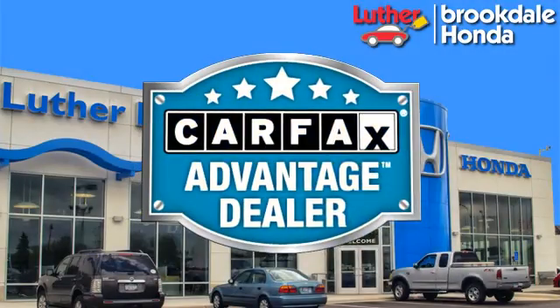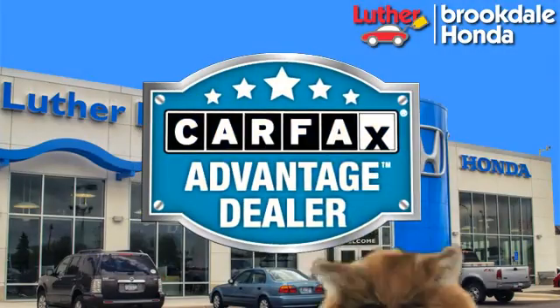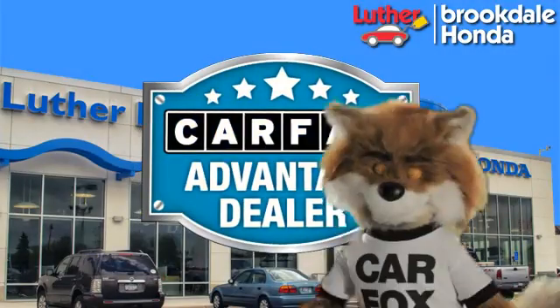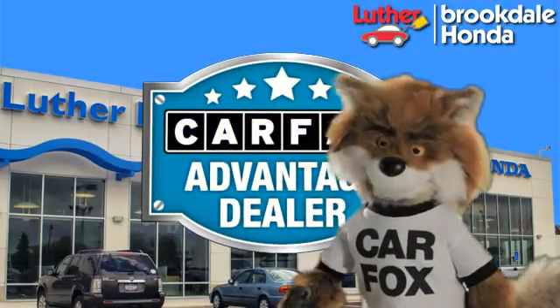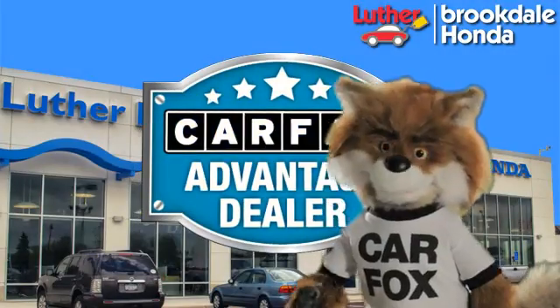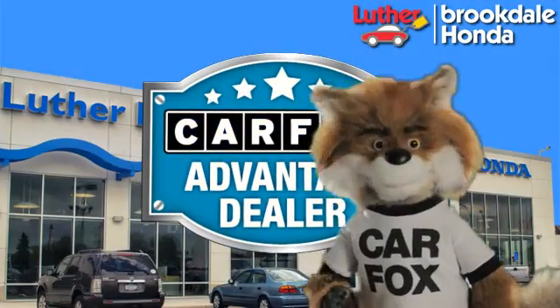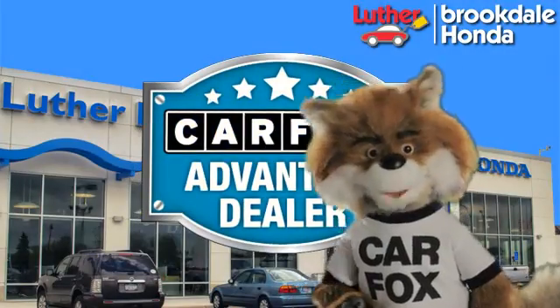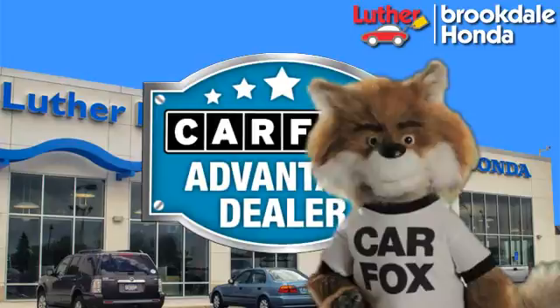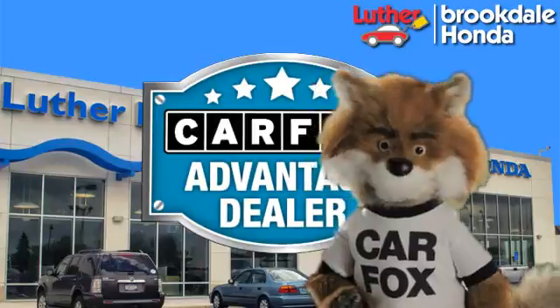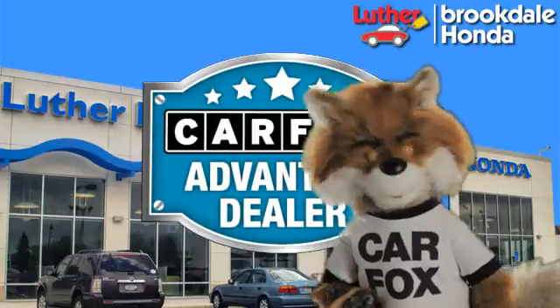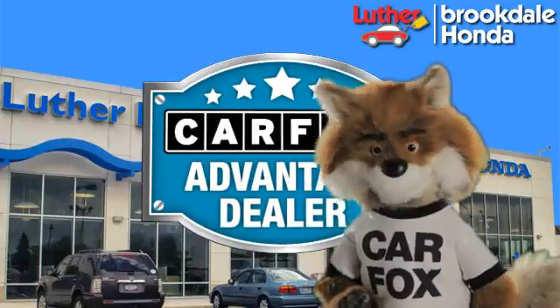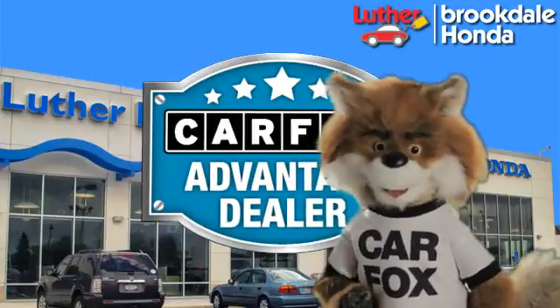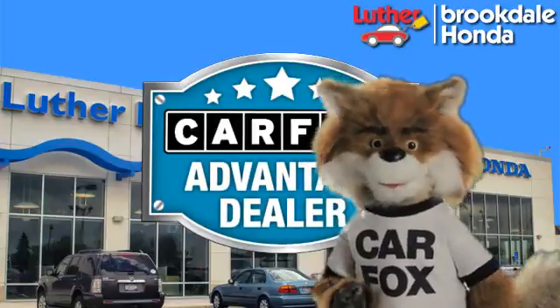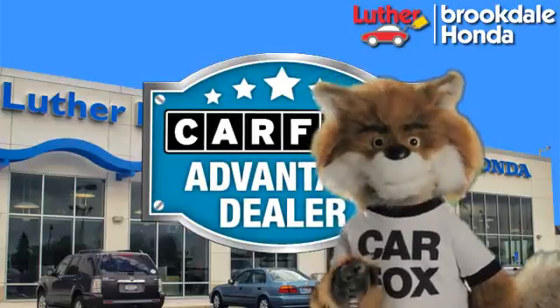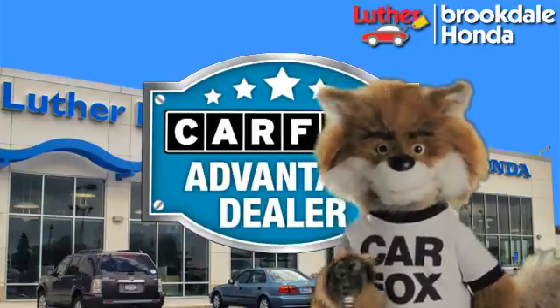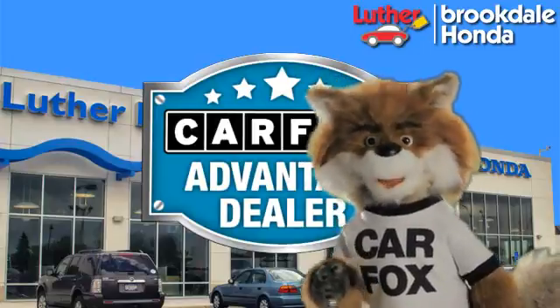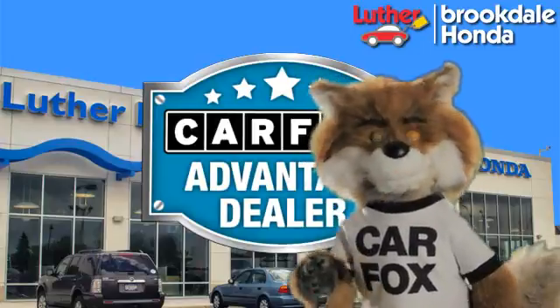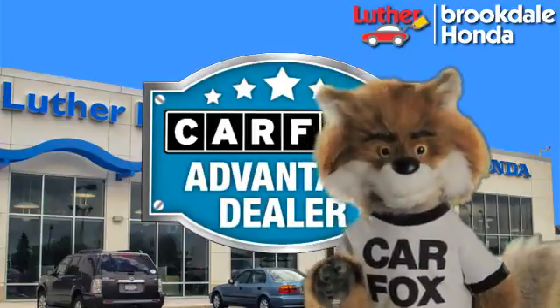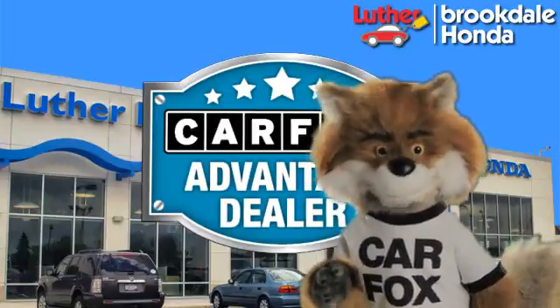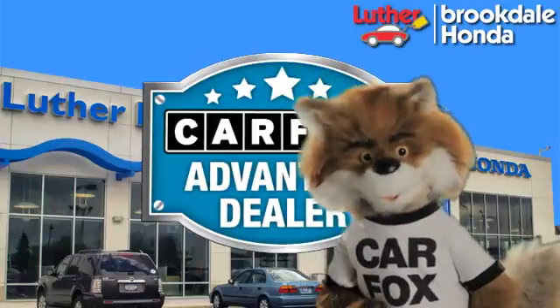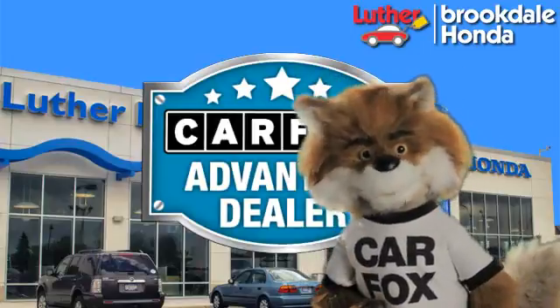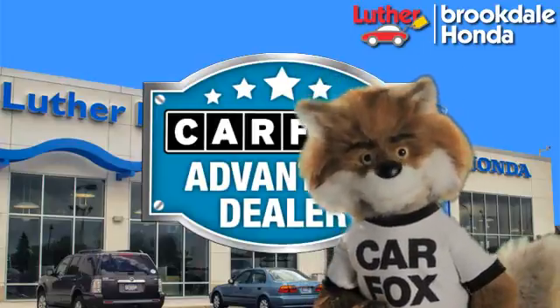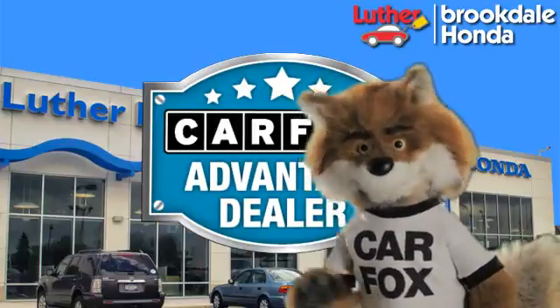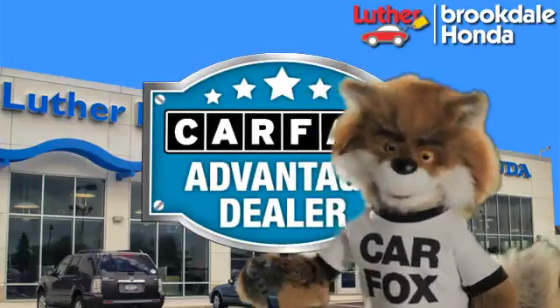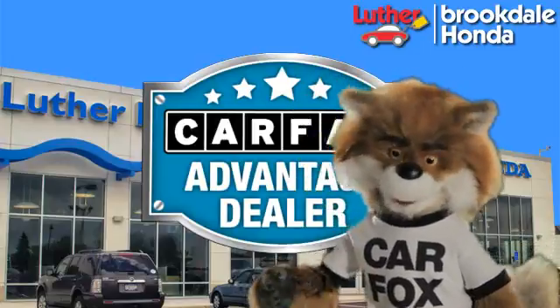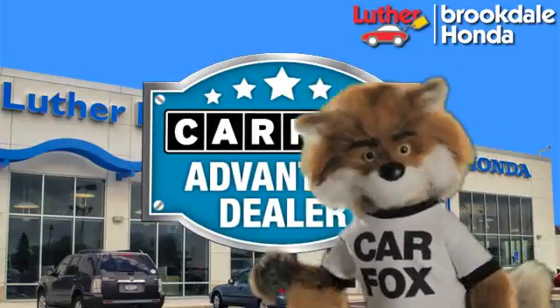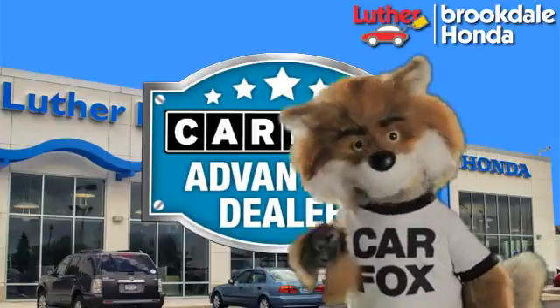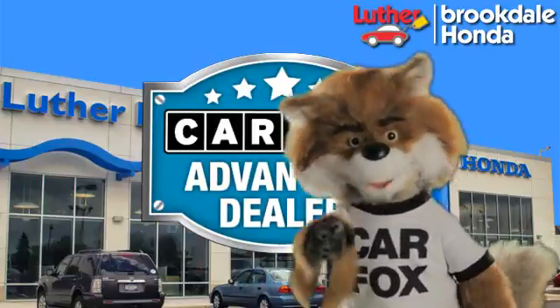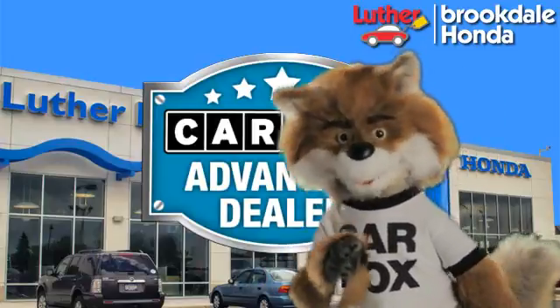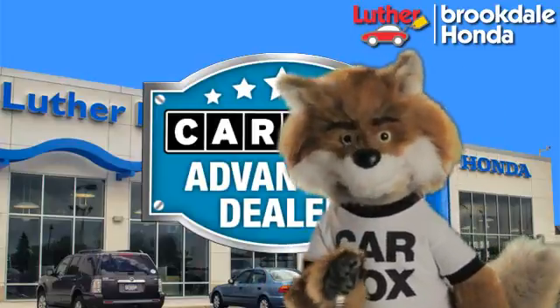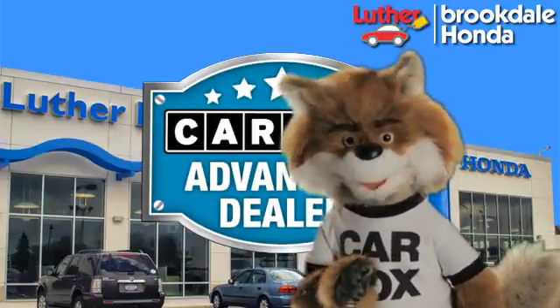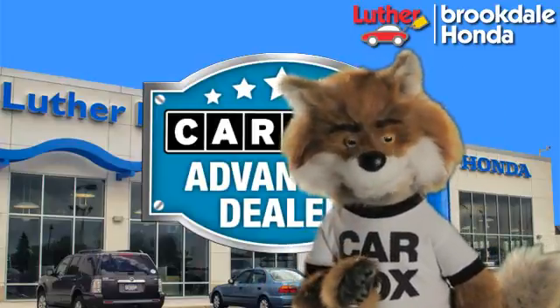Just say, show me the Carfax at Luther Brookdale Honda, a Carfax Advantage dealer.